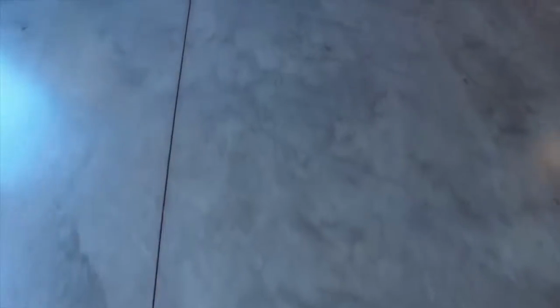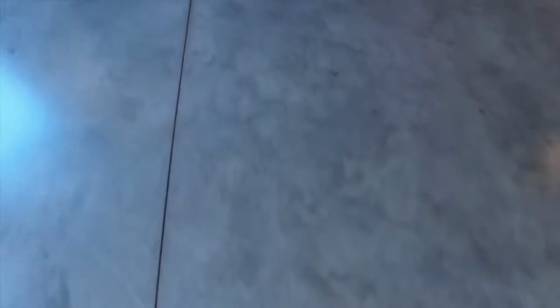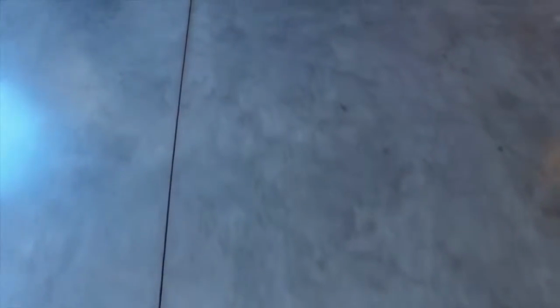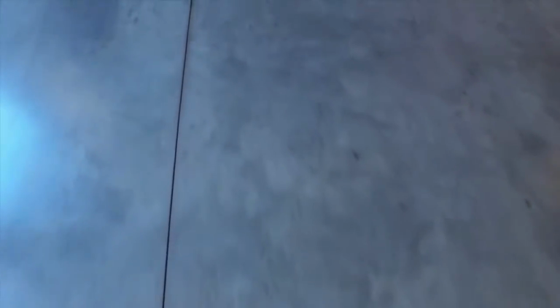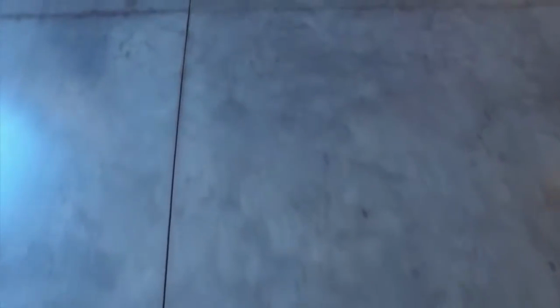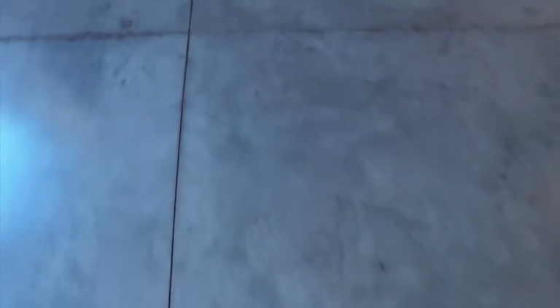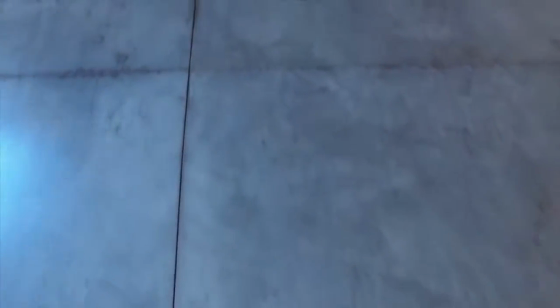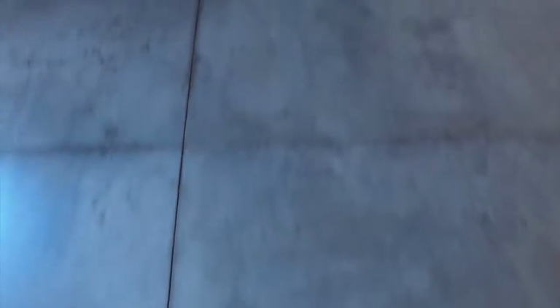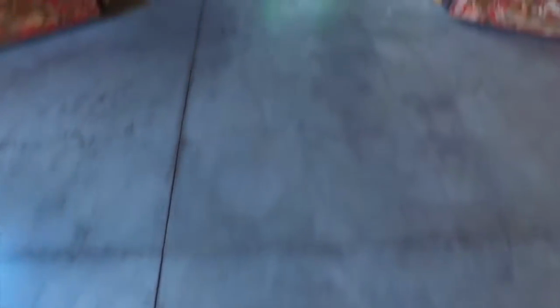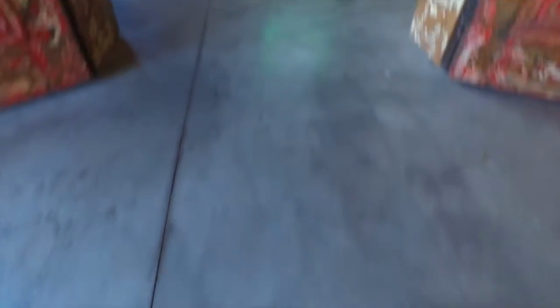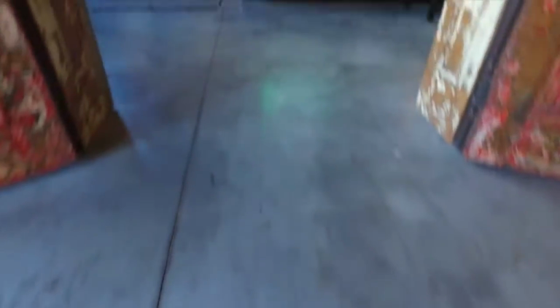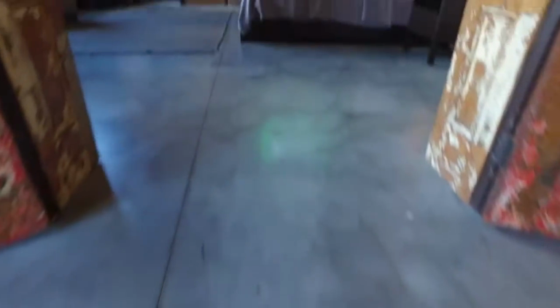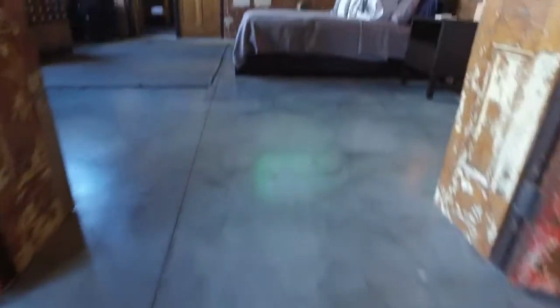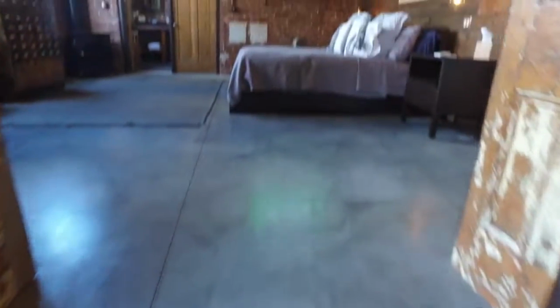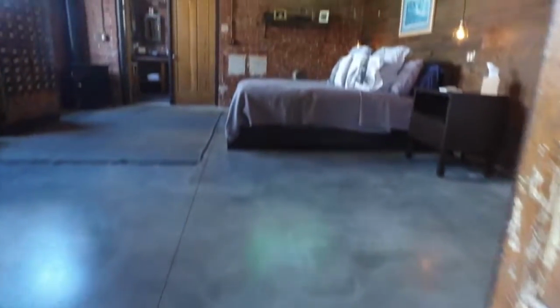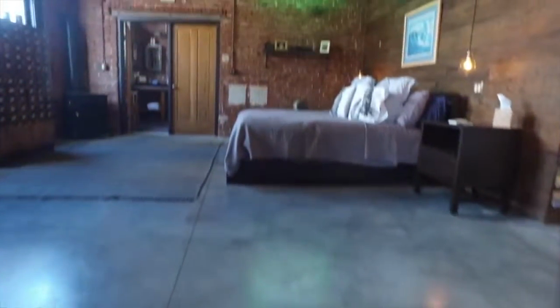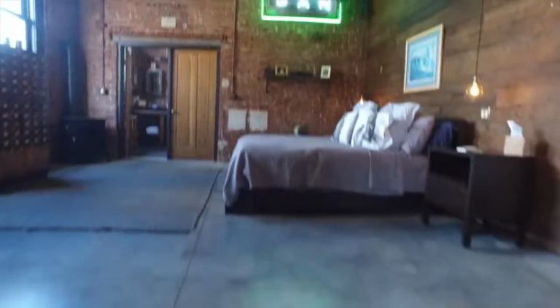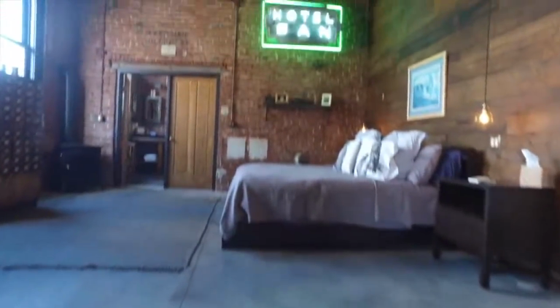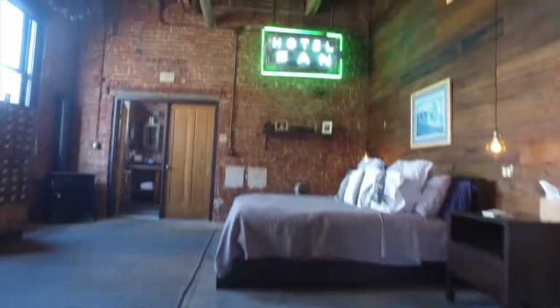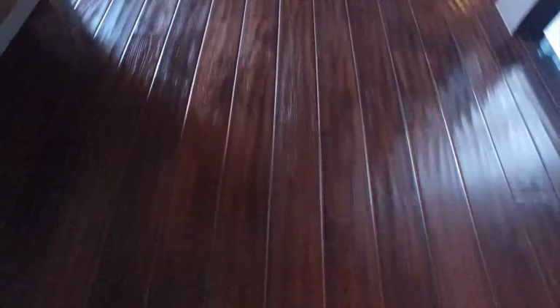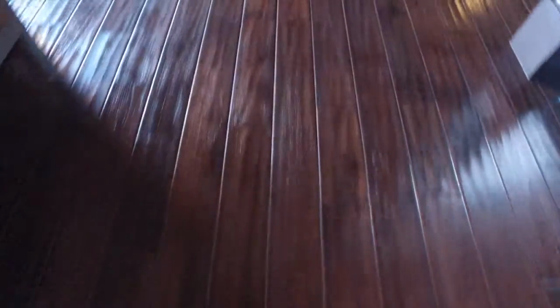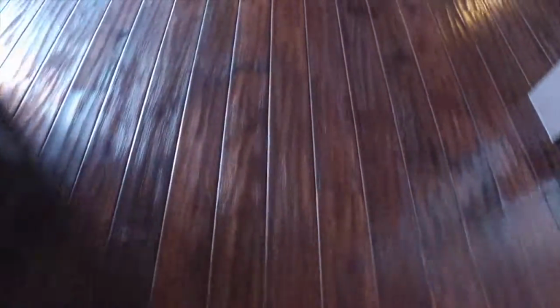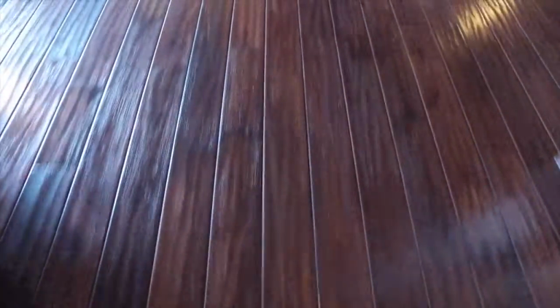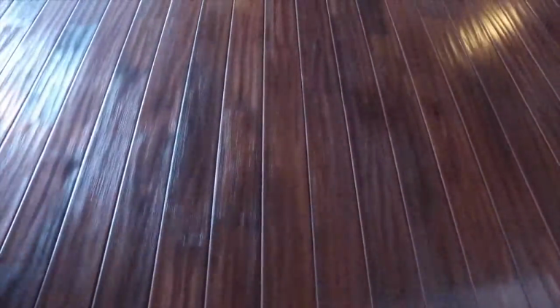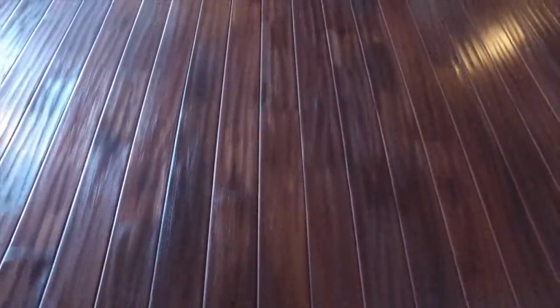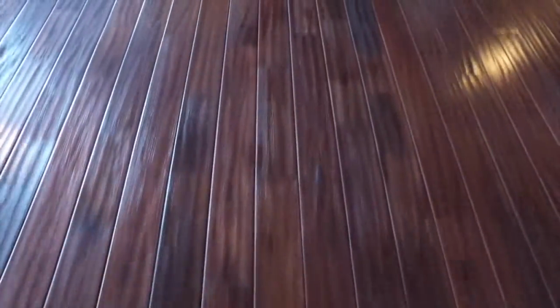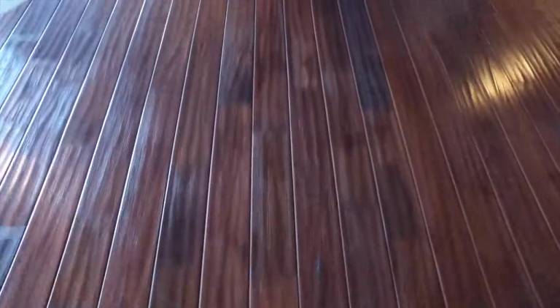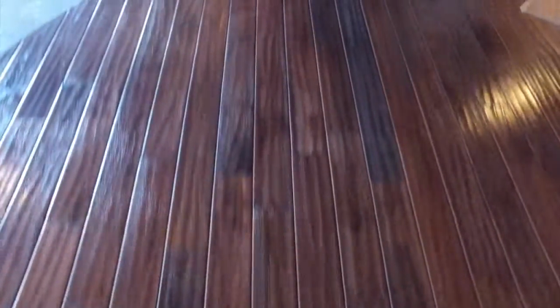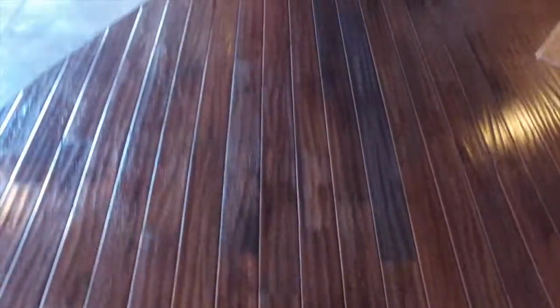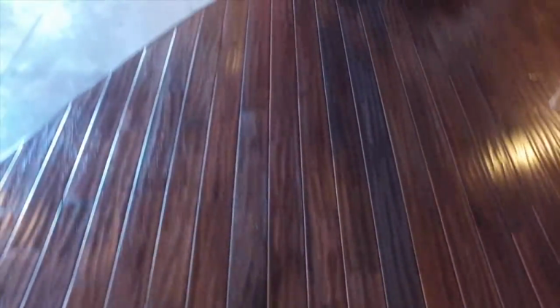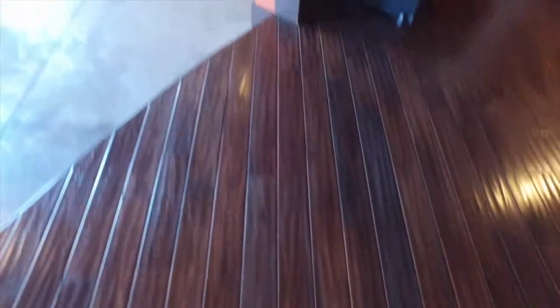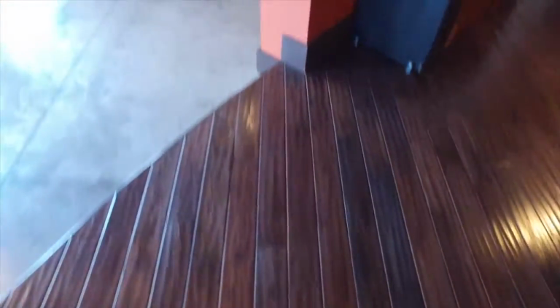Newly poured, polished concrete floors are found in every room except the elevated living room, which has hand-scraped hardwood flooring.